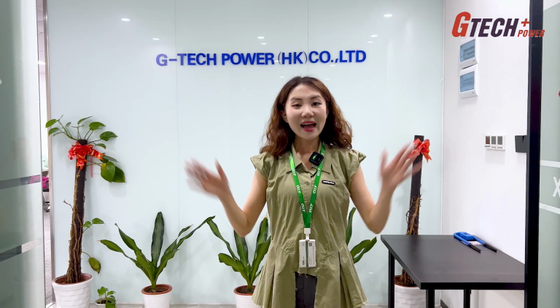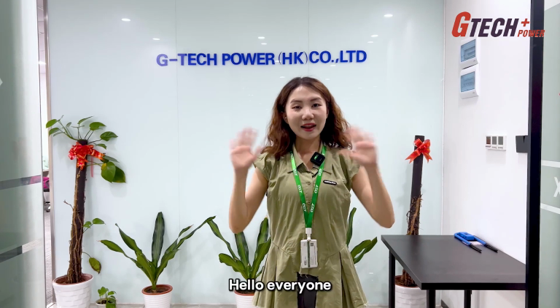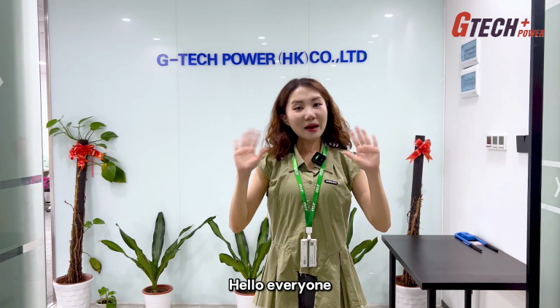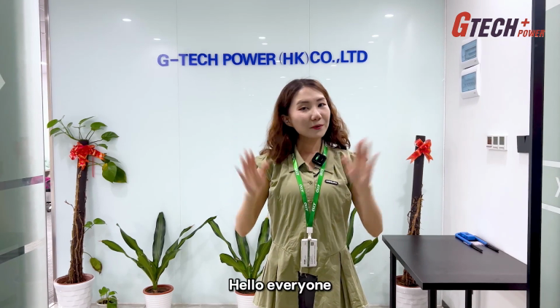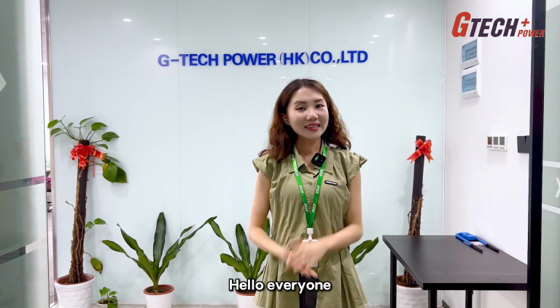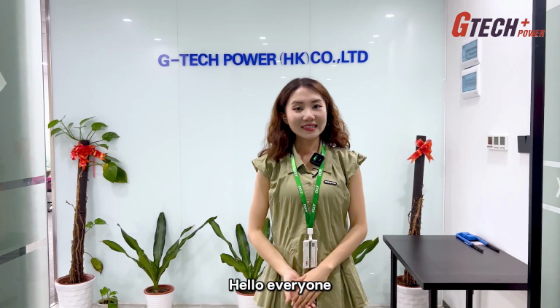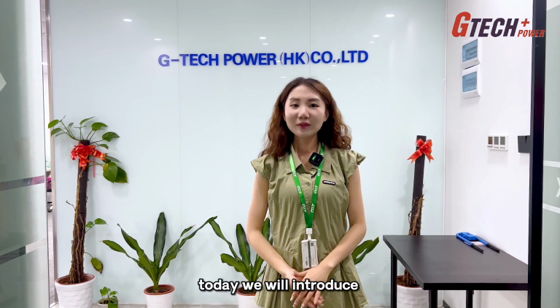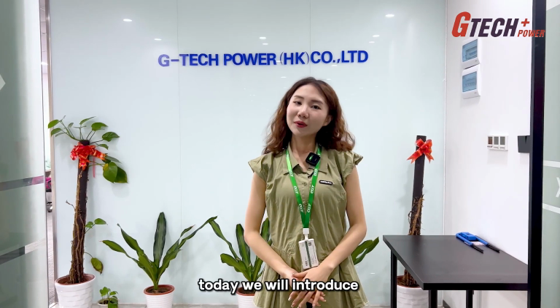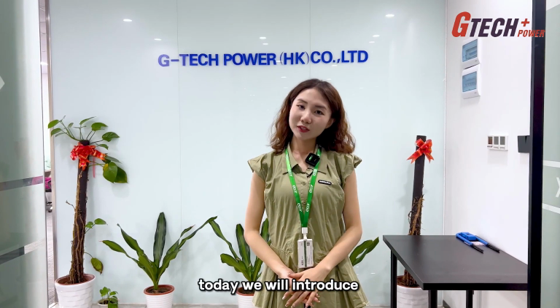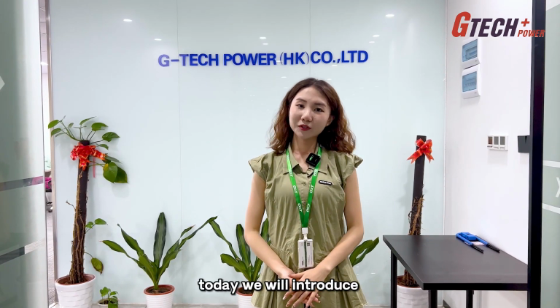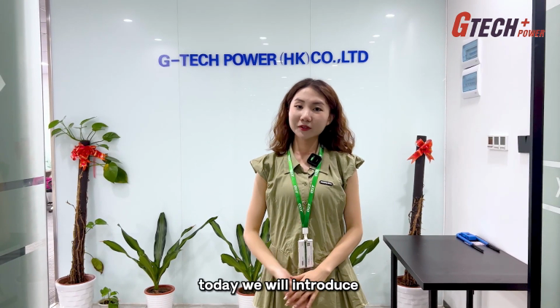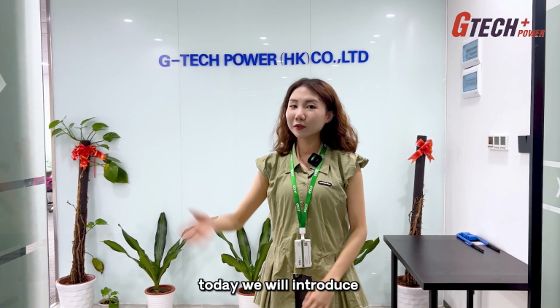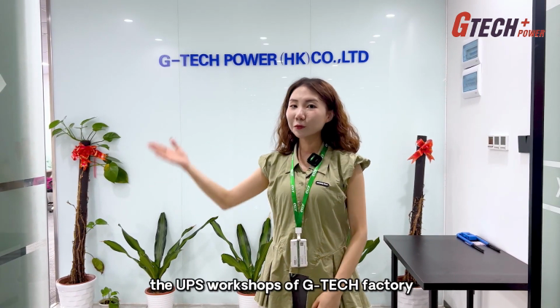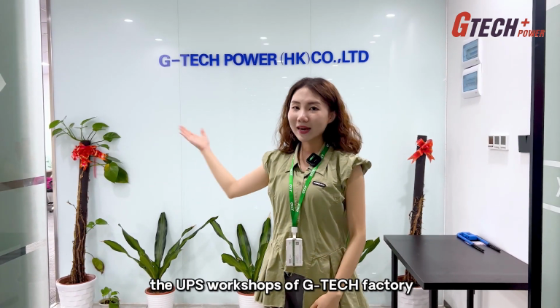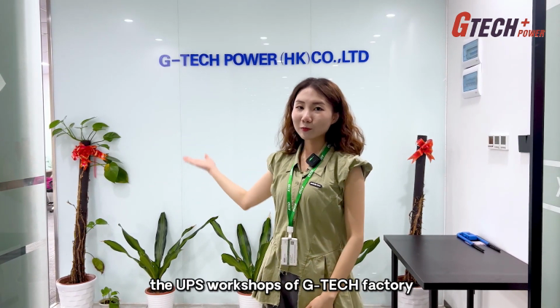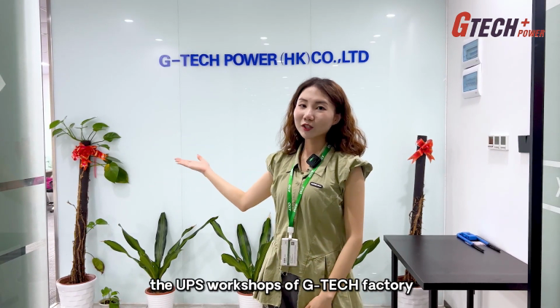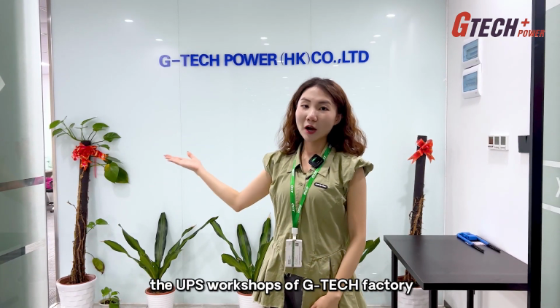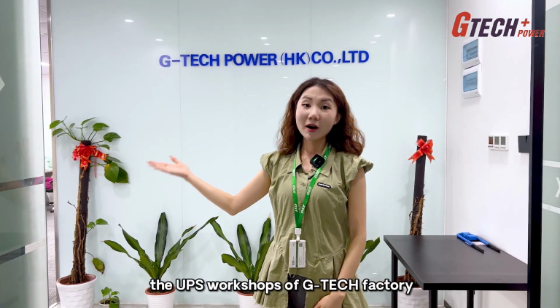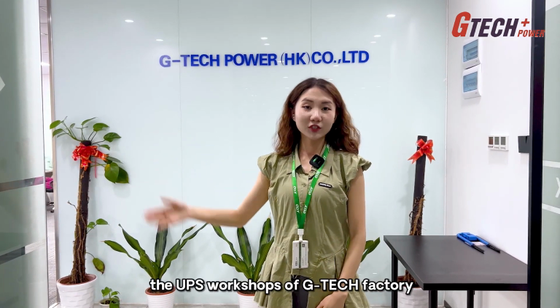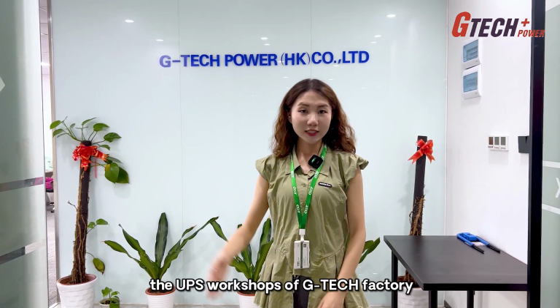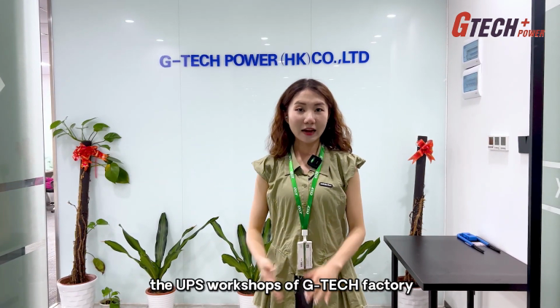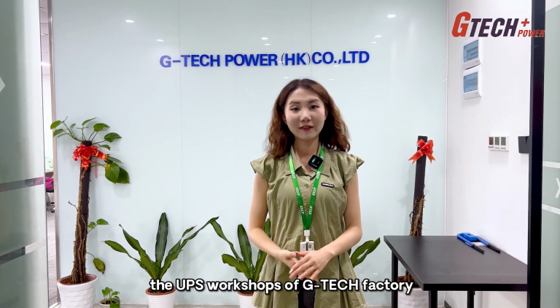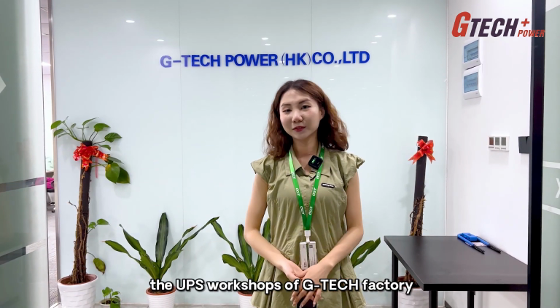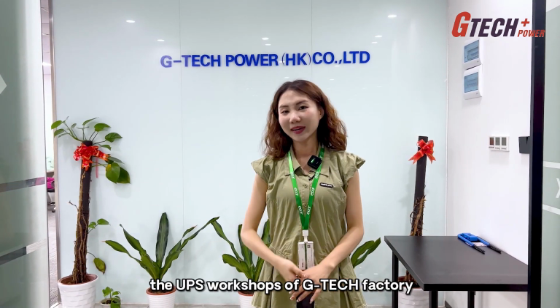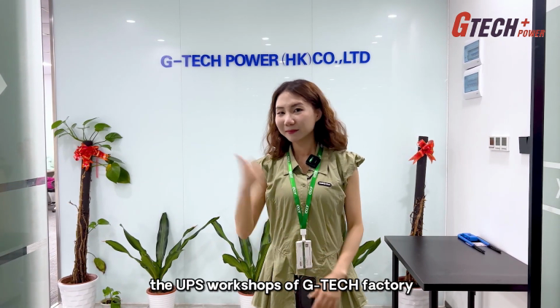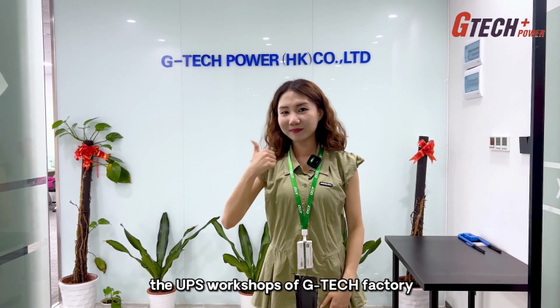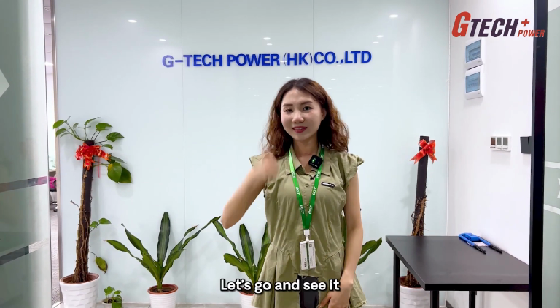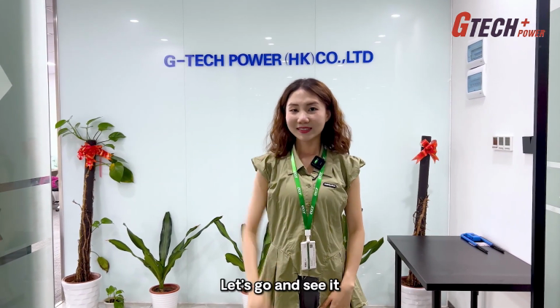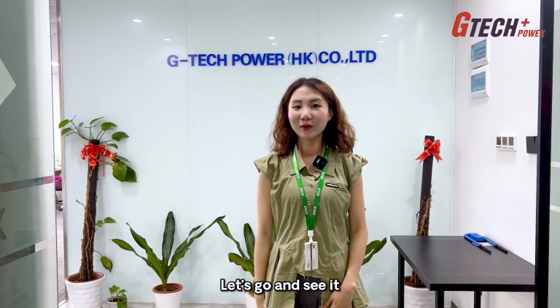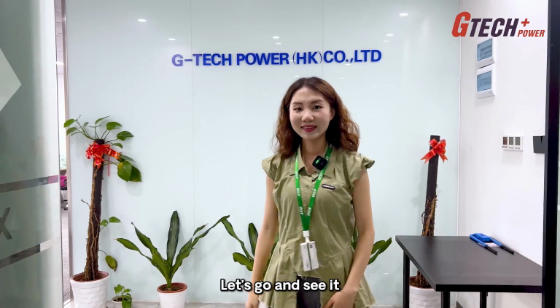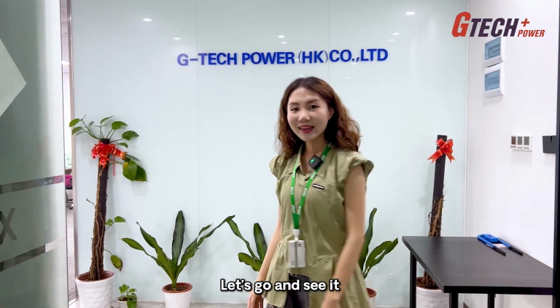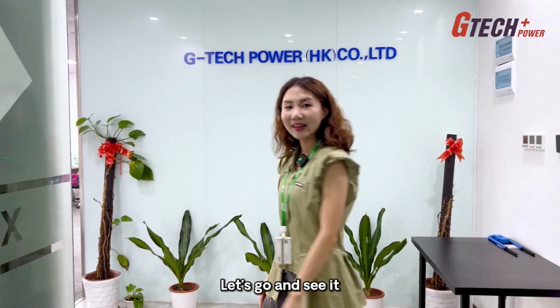Hello everyone! Today we will introduce the UPS workshop of GTAC Factory. Let's go and see it!